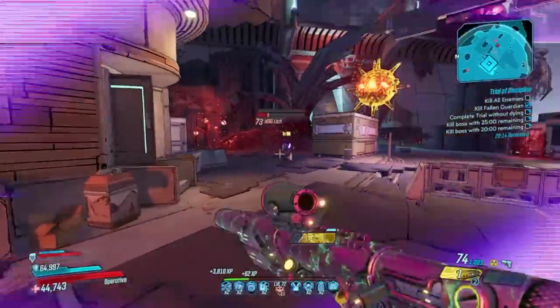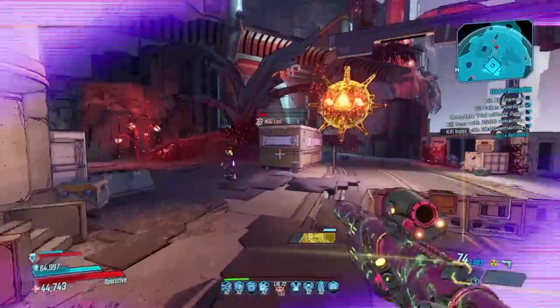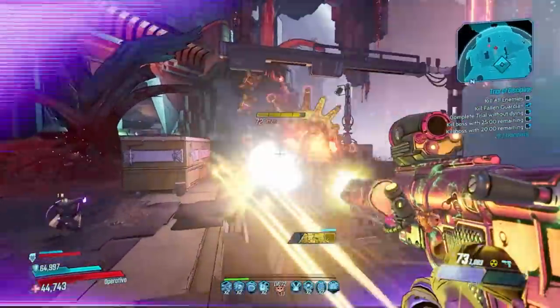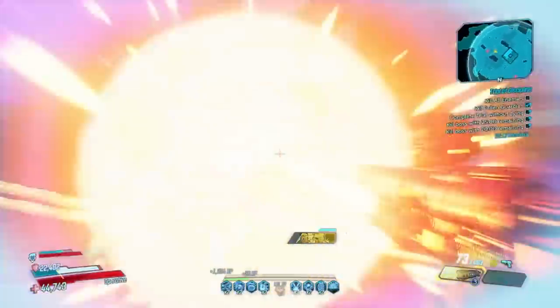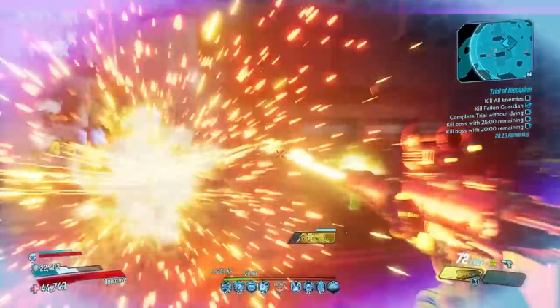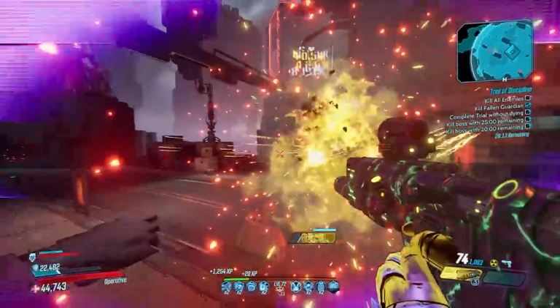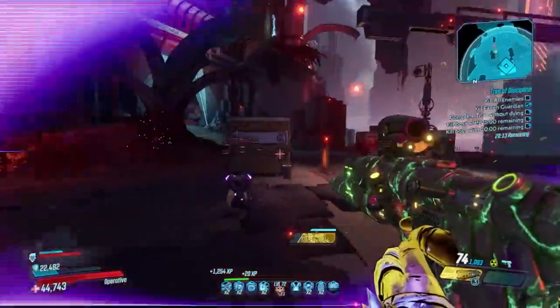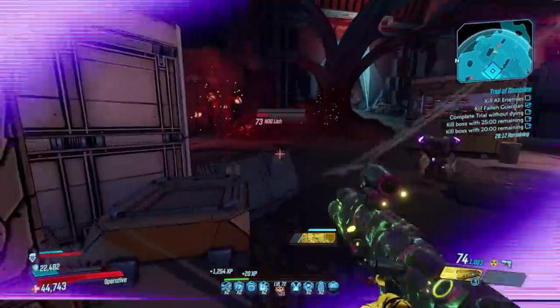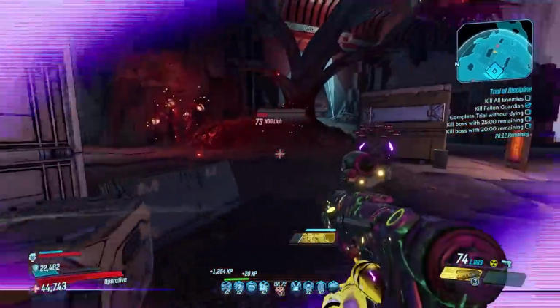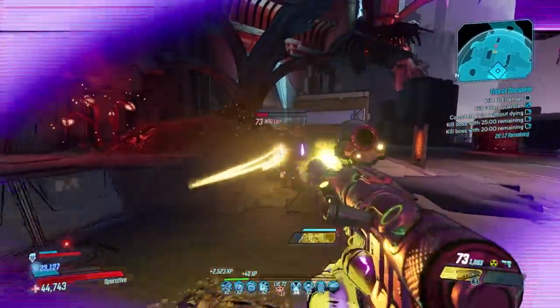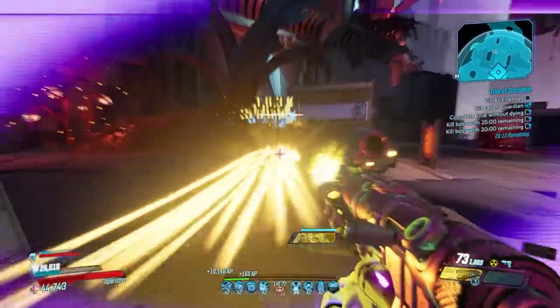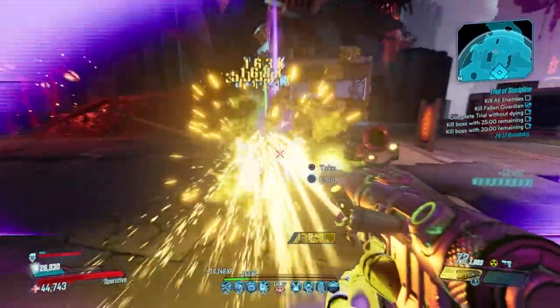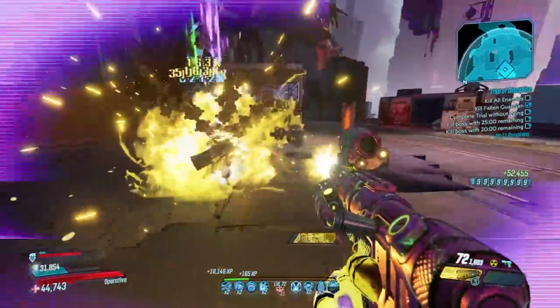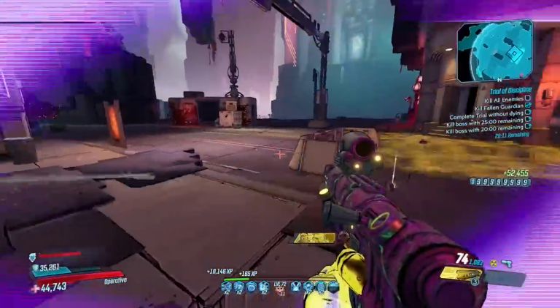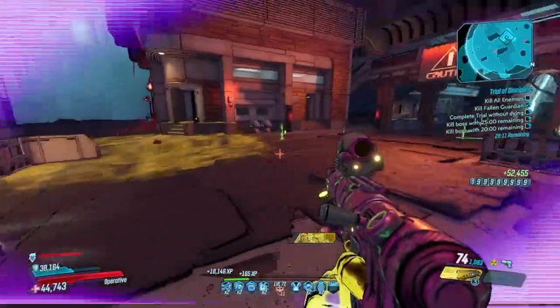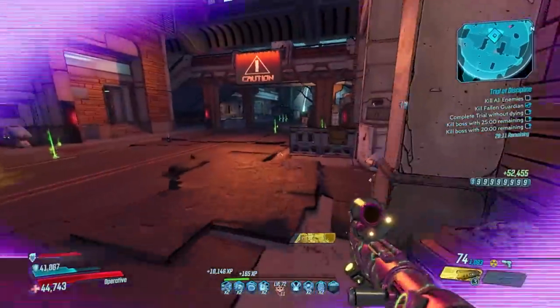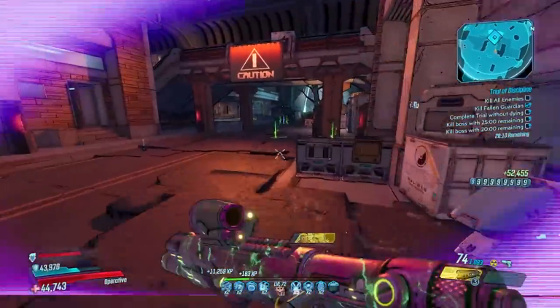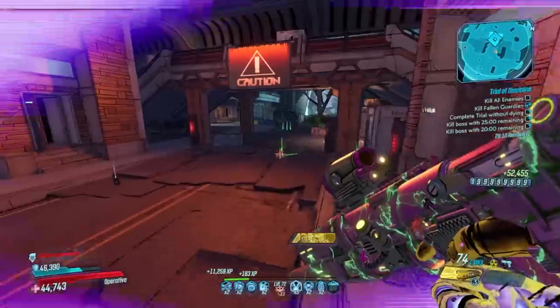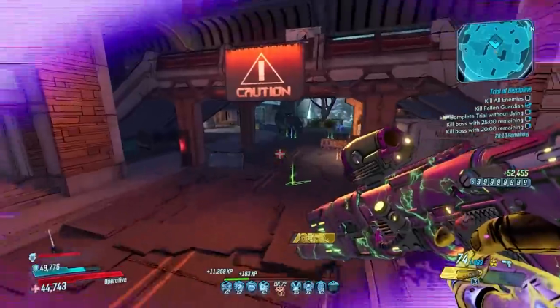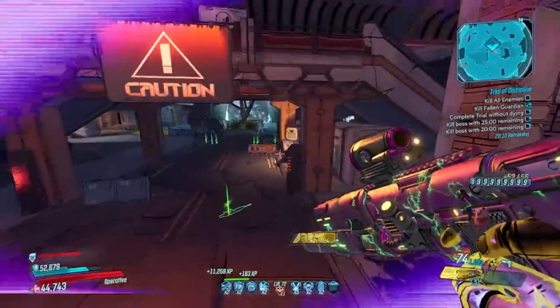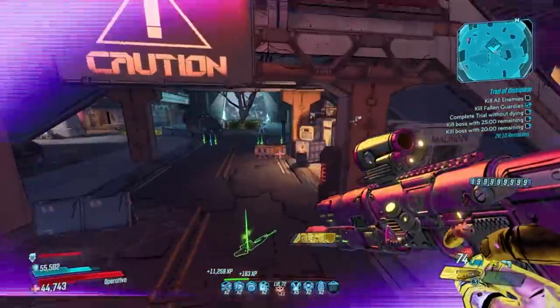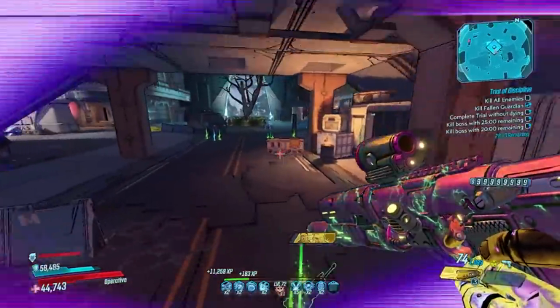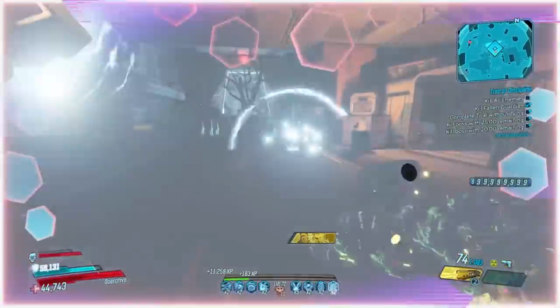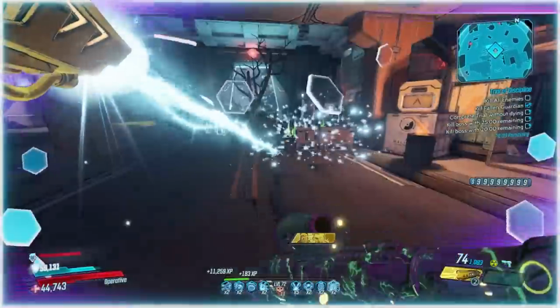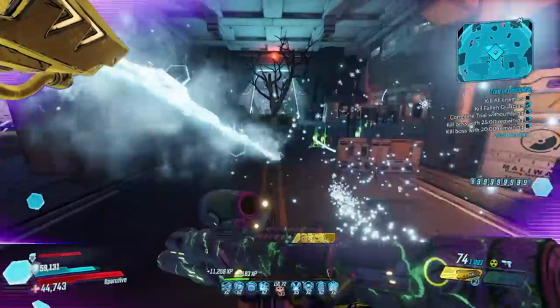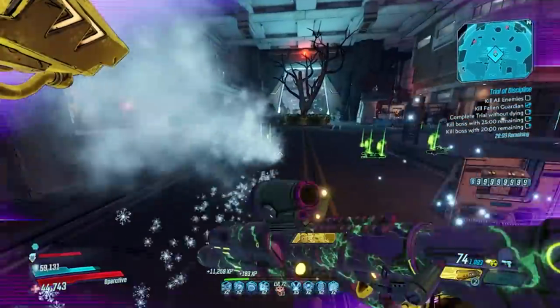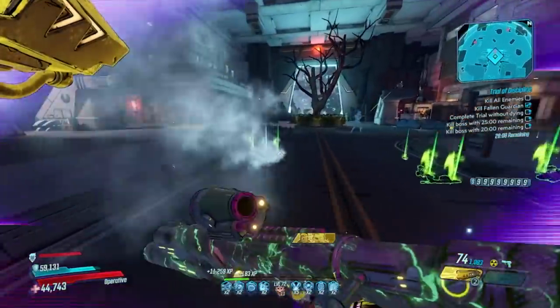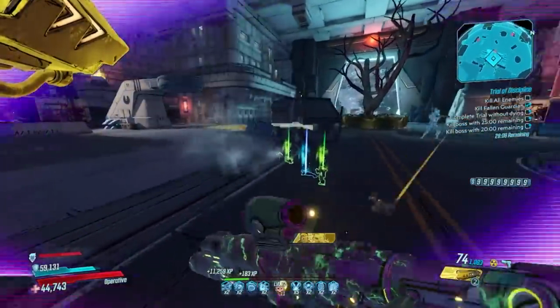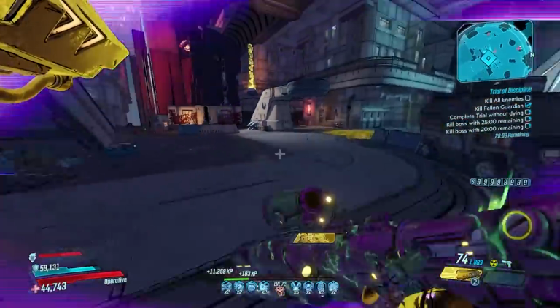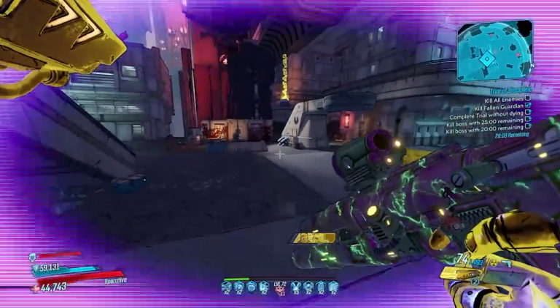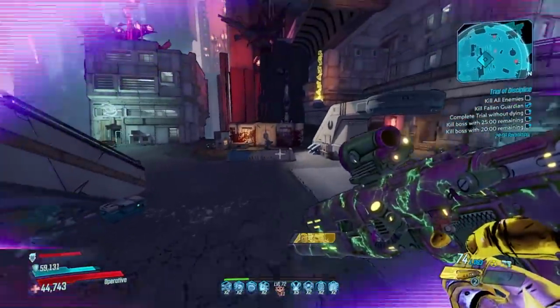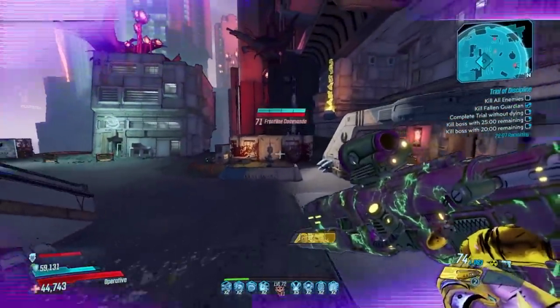Now shut up and watch it work. The Light Show is an absolute beast in the hands of Zane, but all four Vault Hunters can use it well.